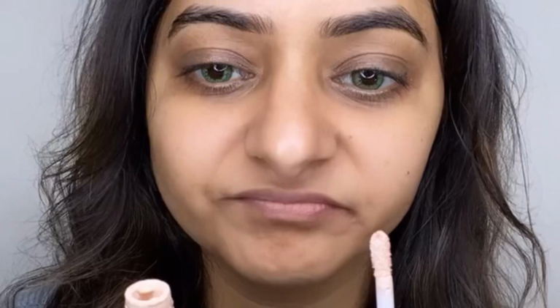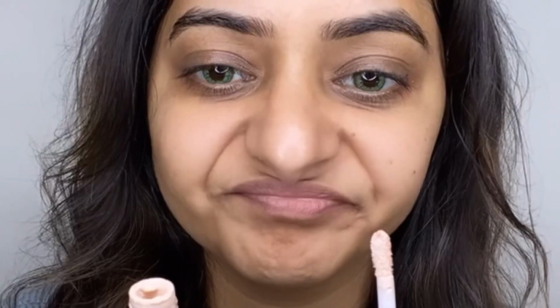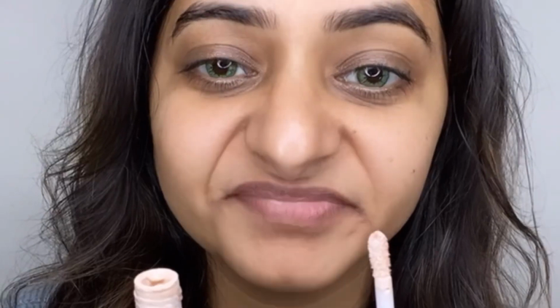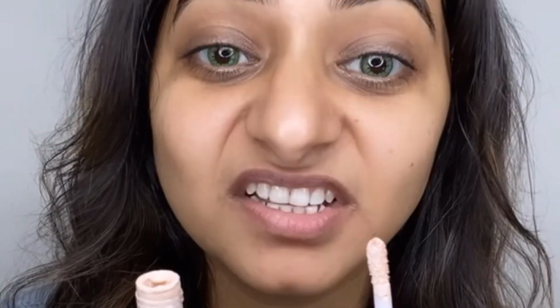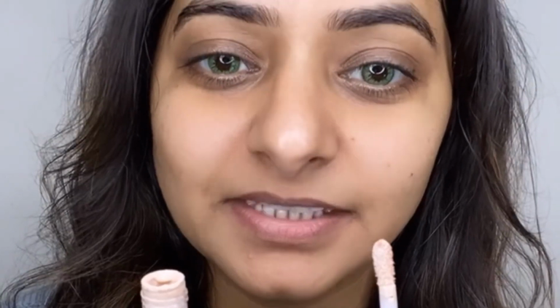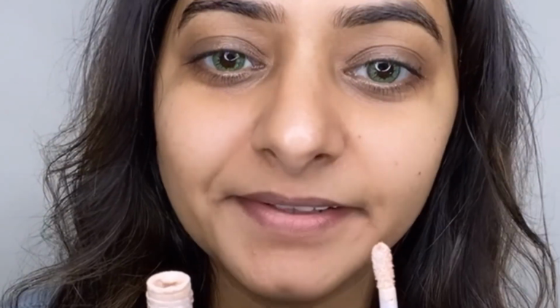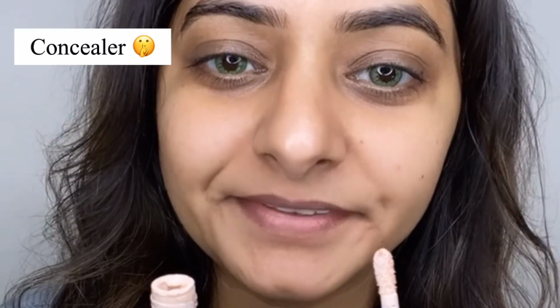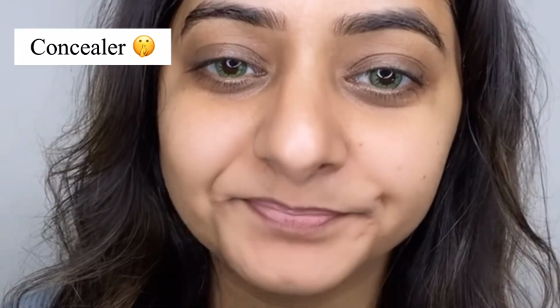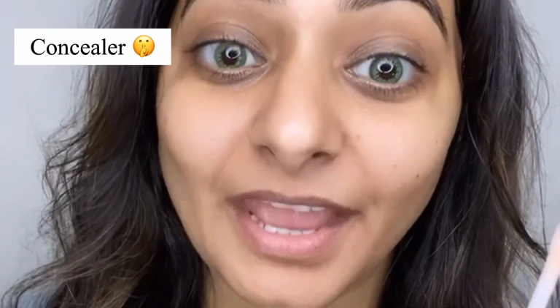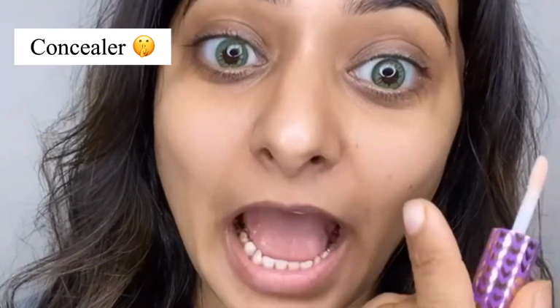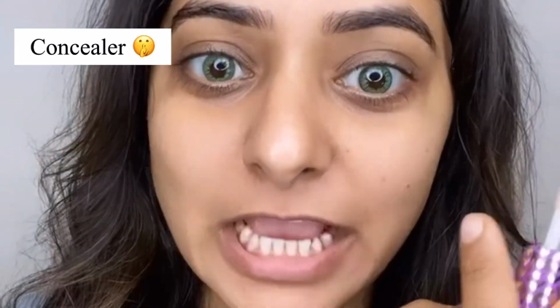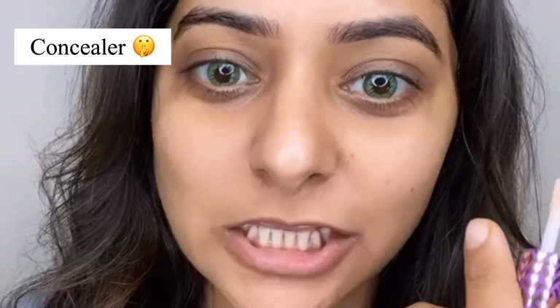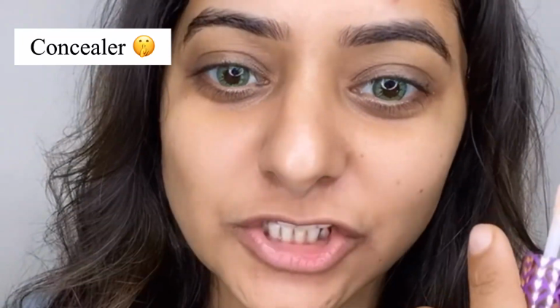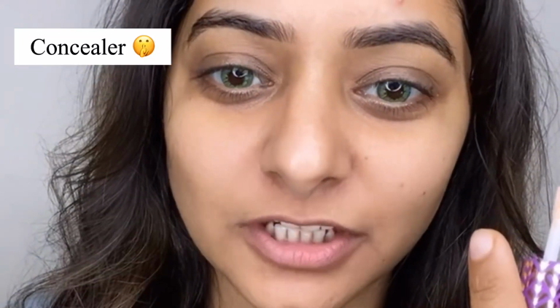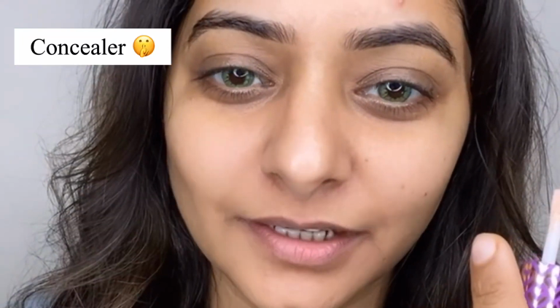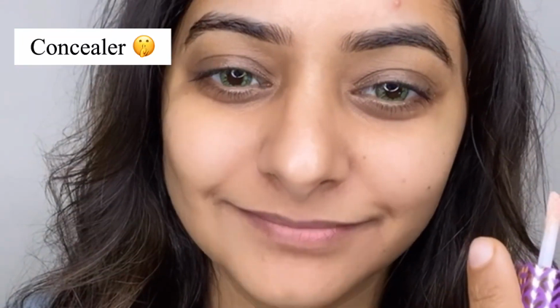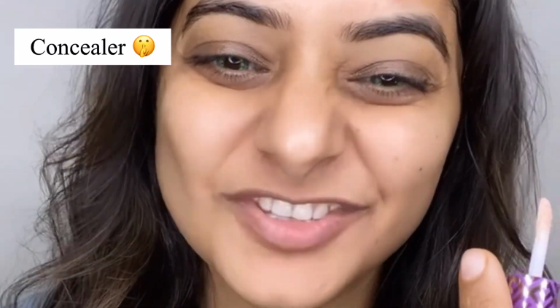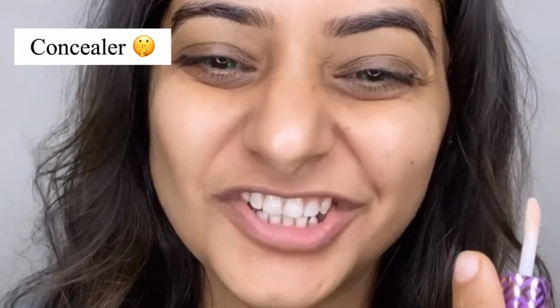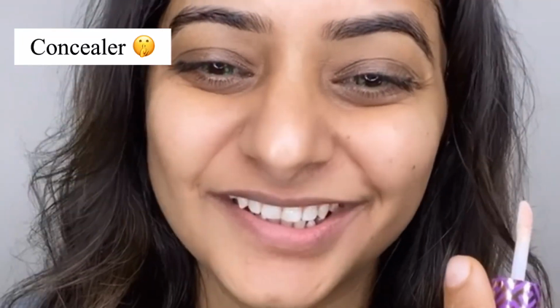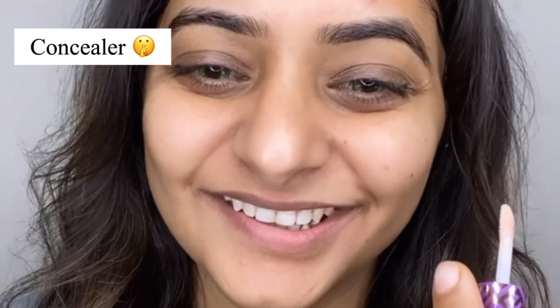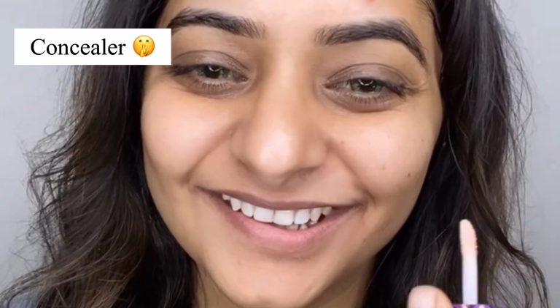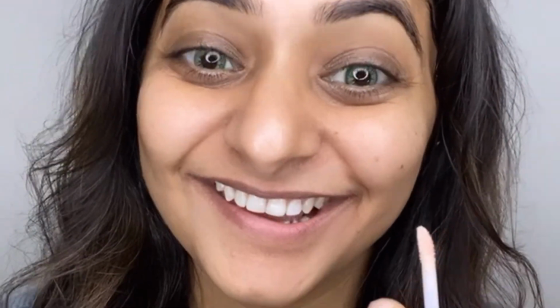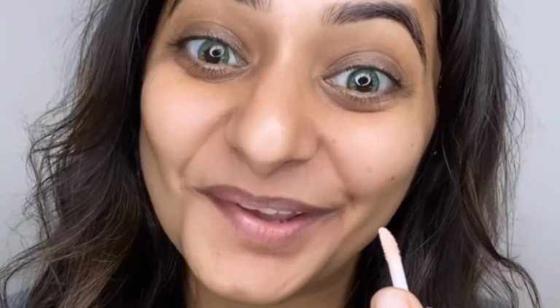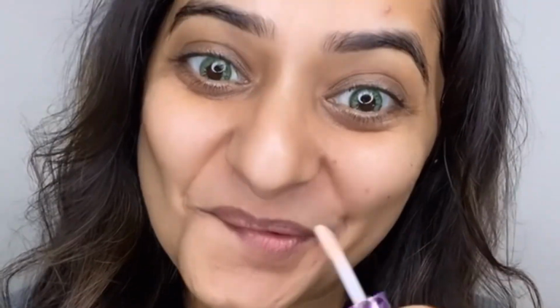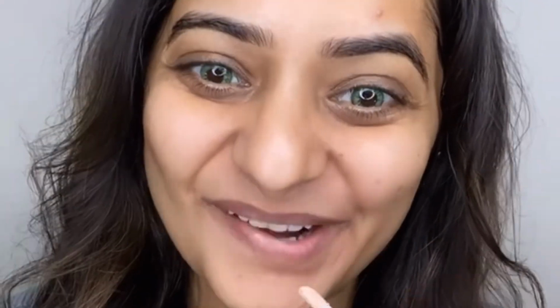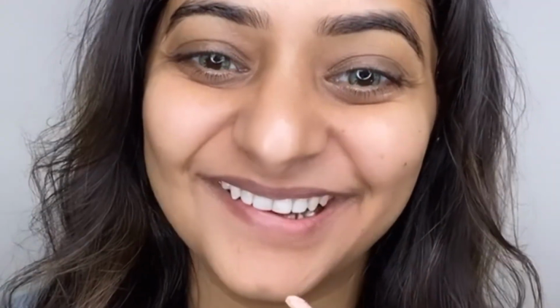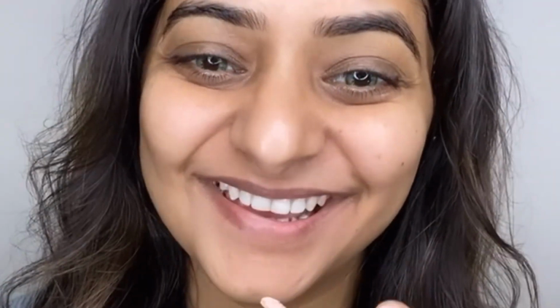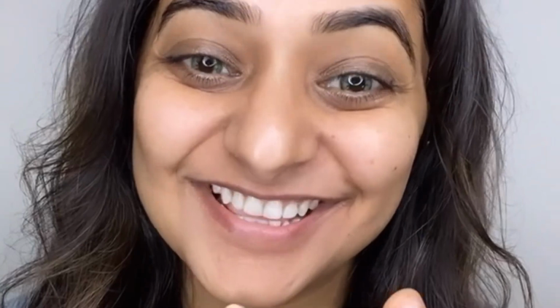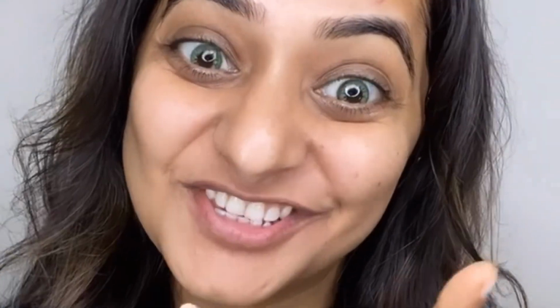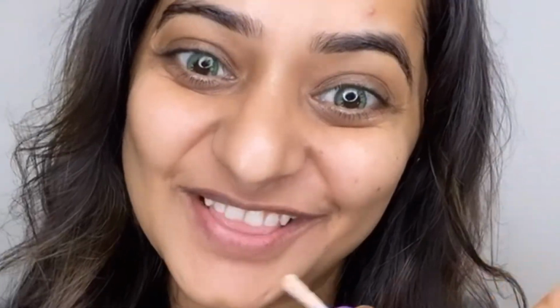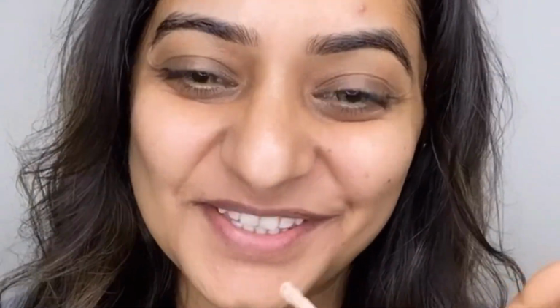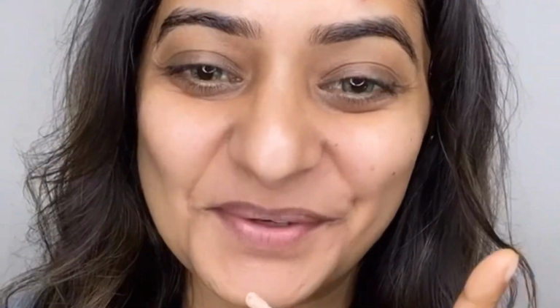There is a concealer — you have to put it under the eyes. No, no, you have to put it under the eyes. Look at it quickly.